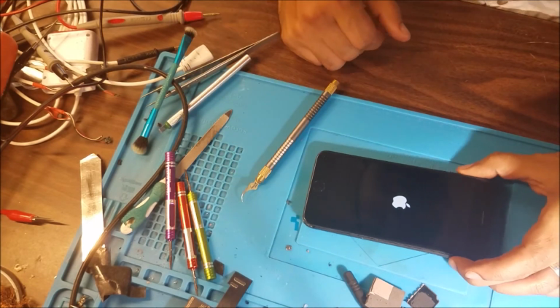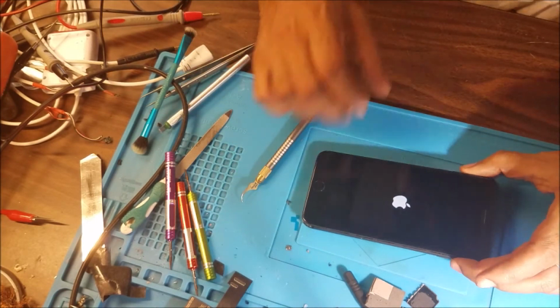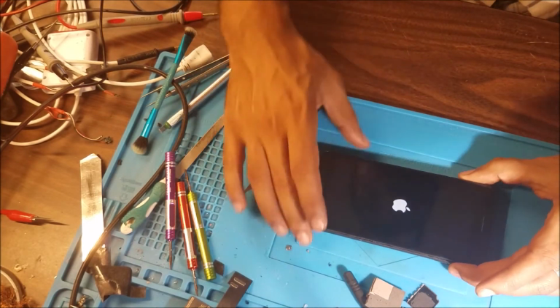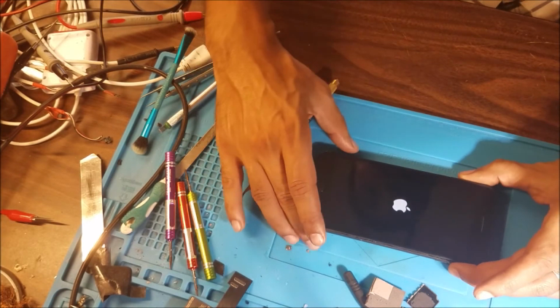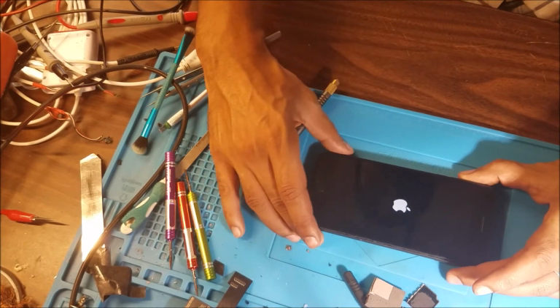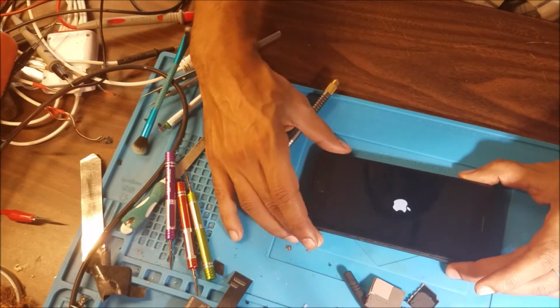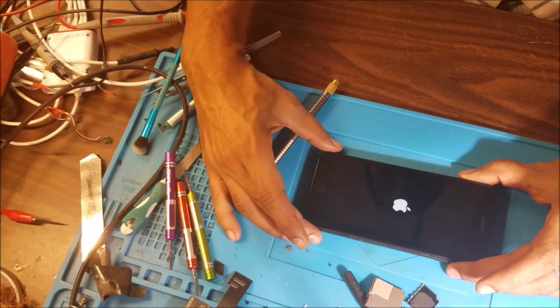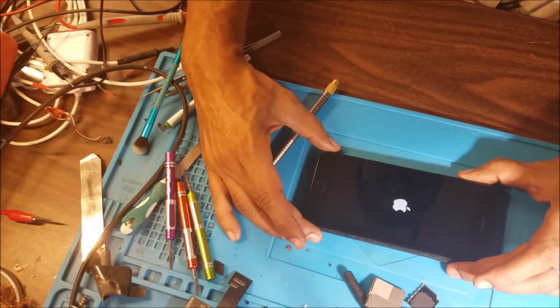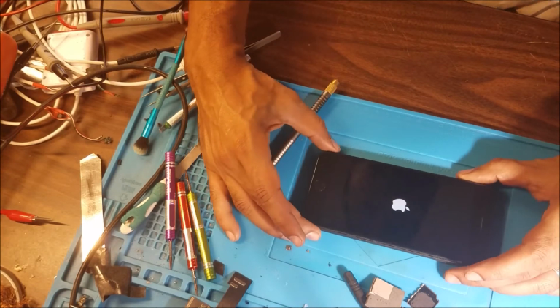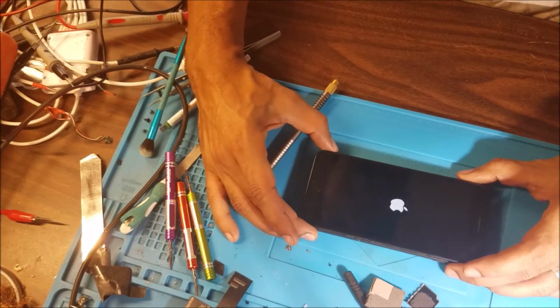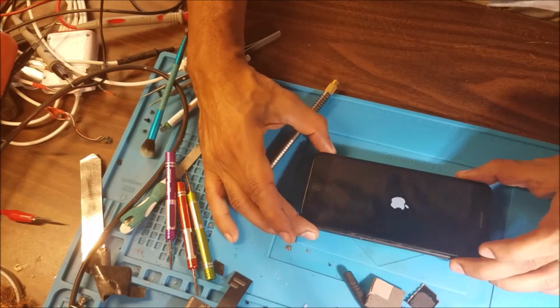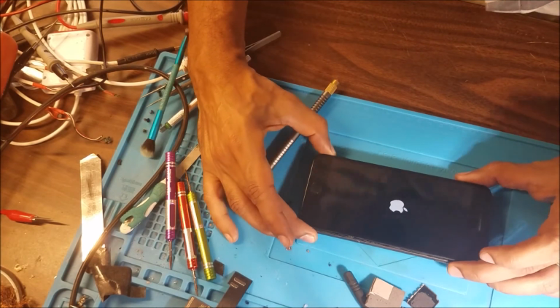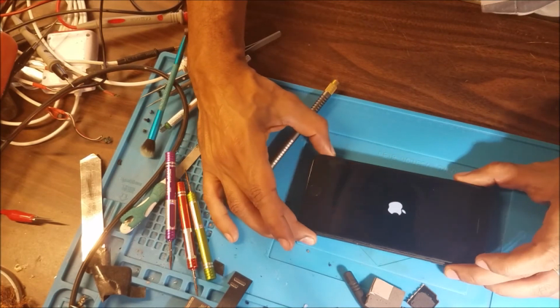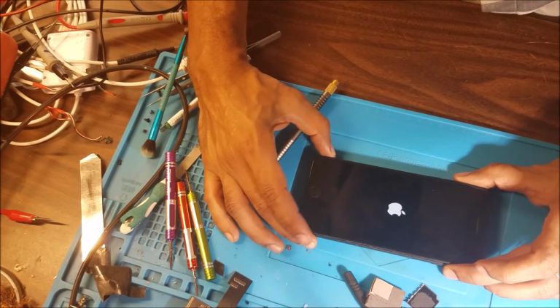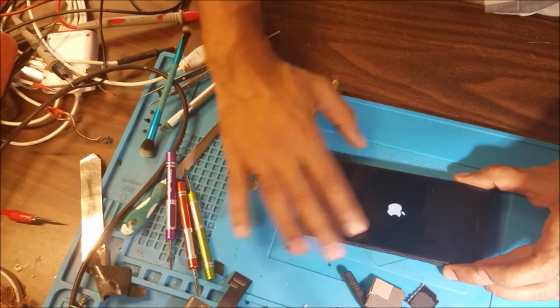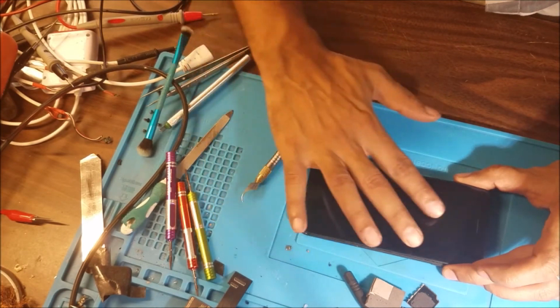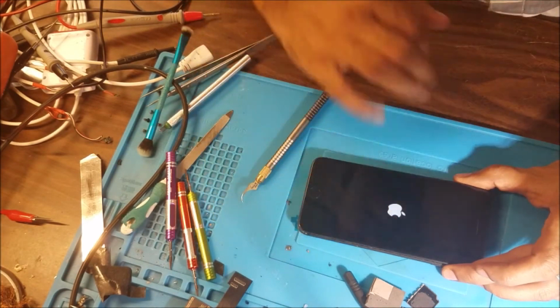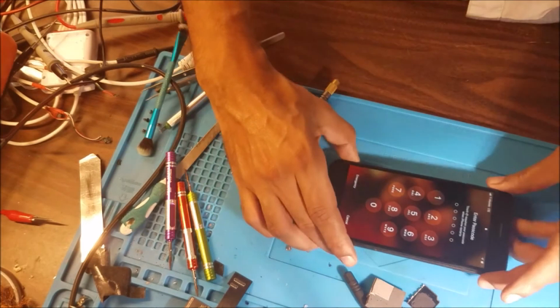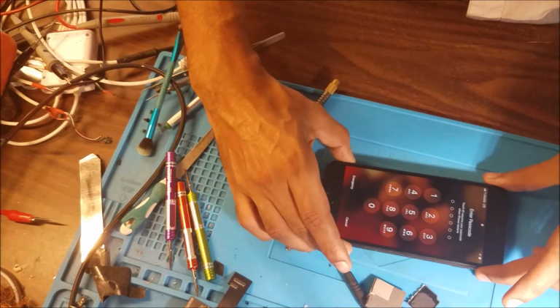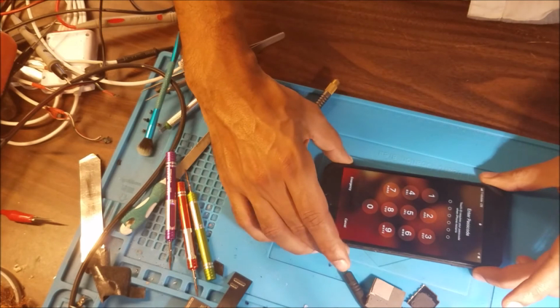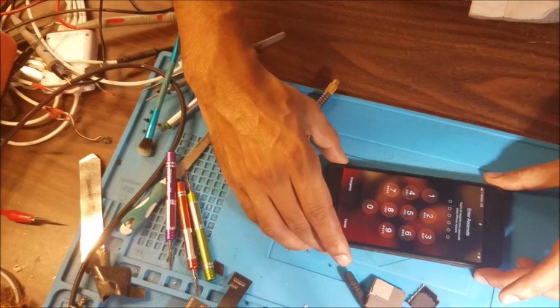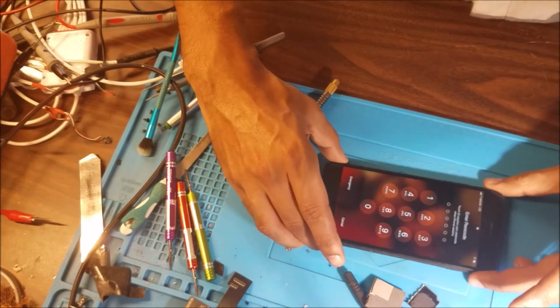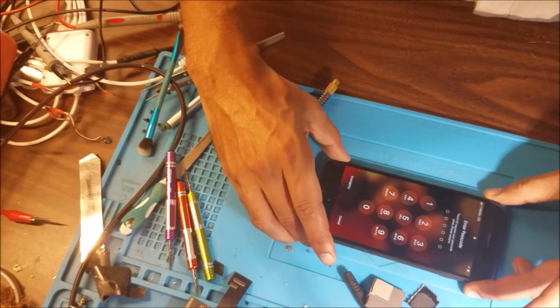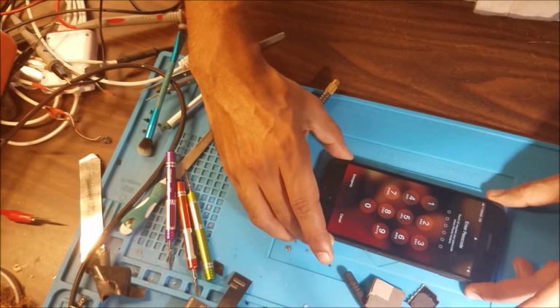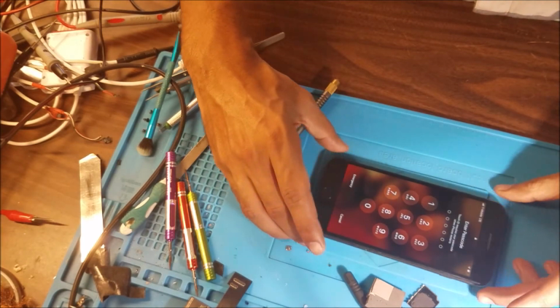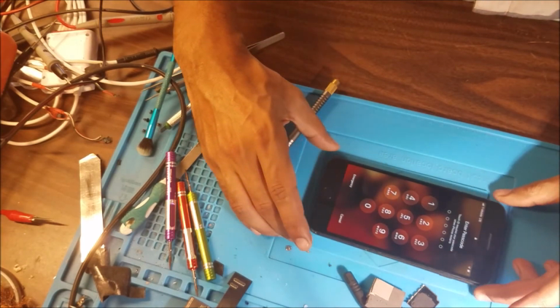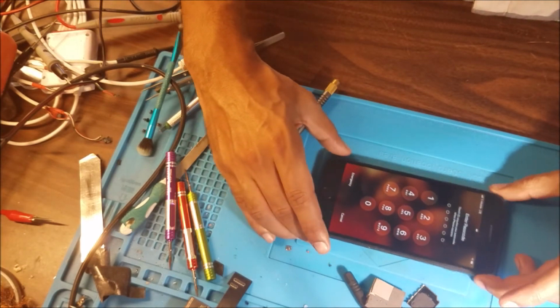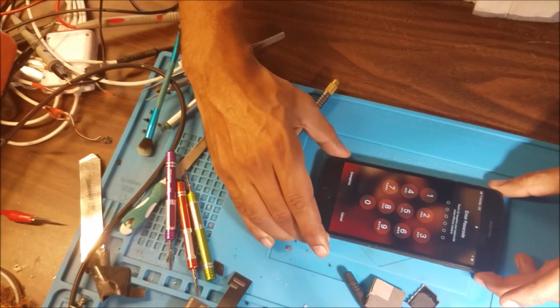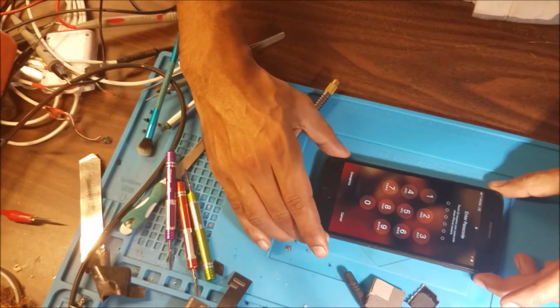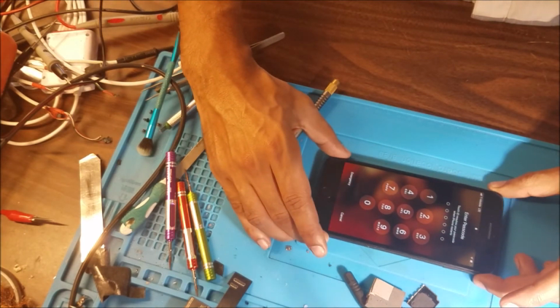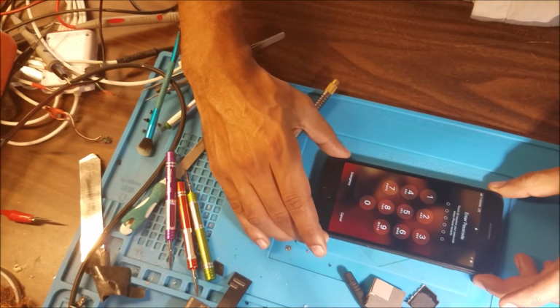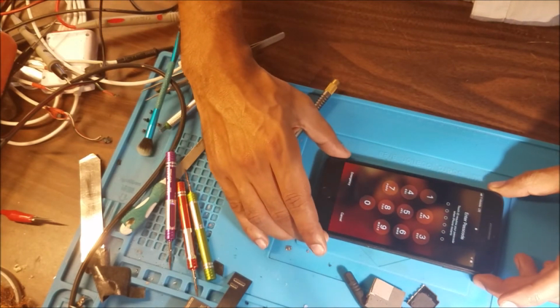And we got the display. Do you open it? No.